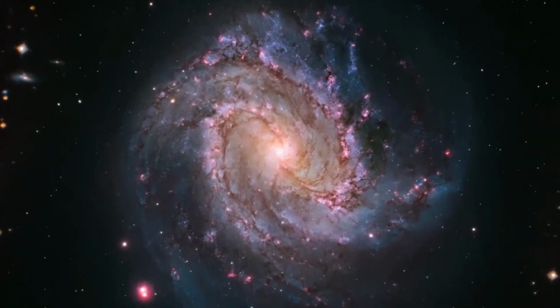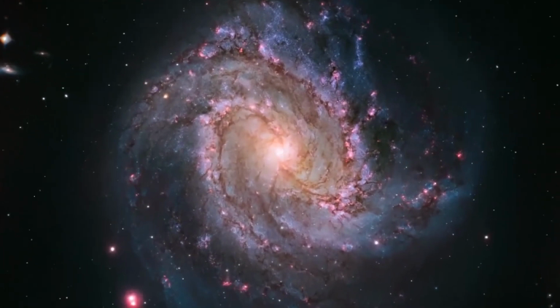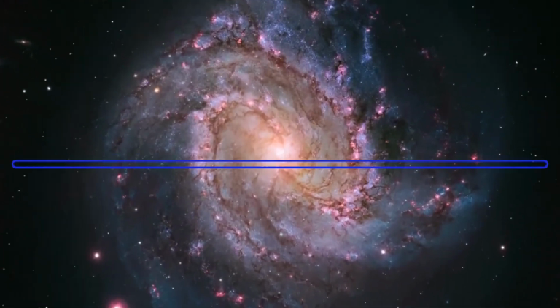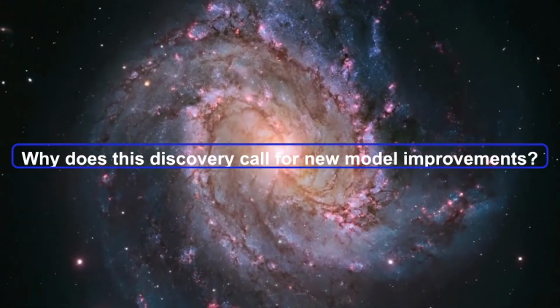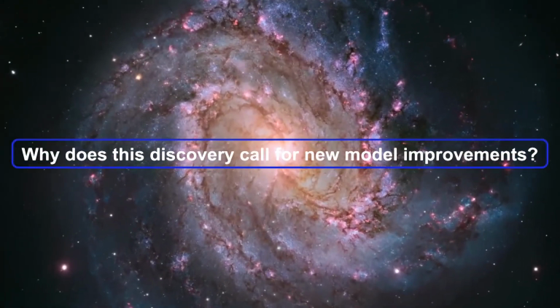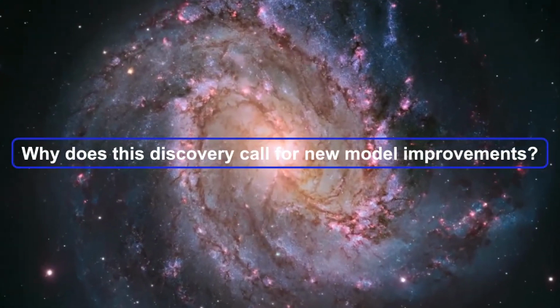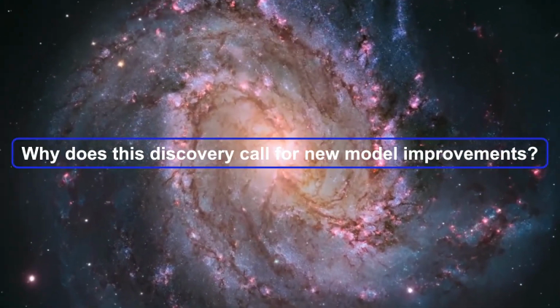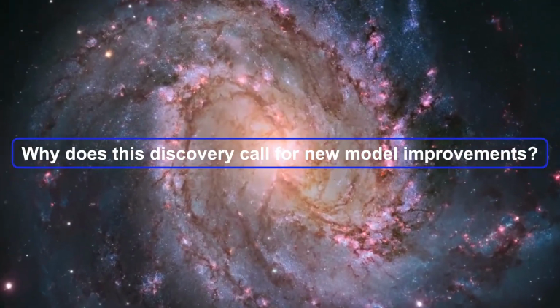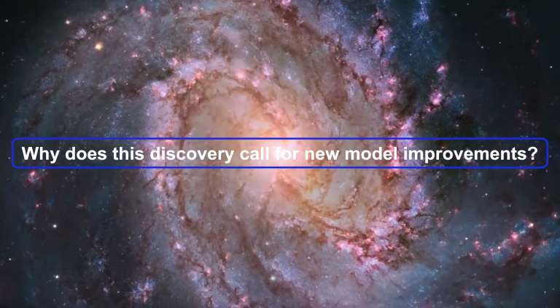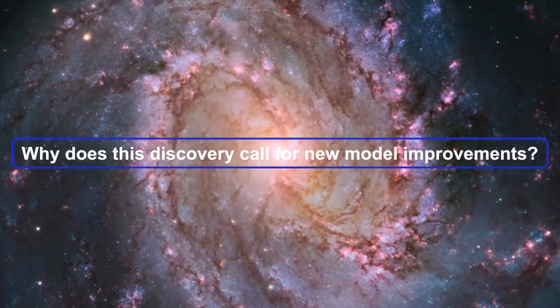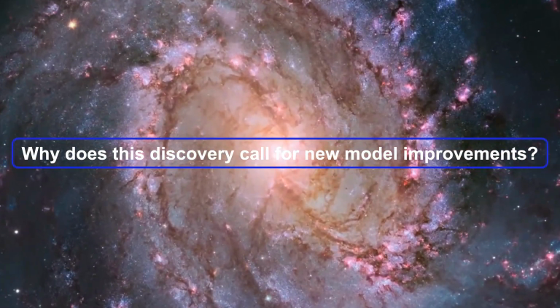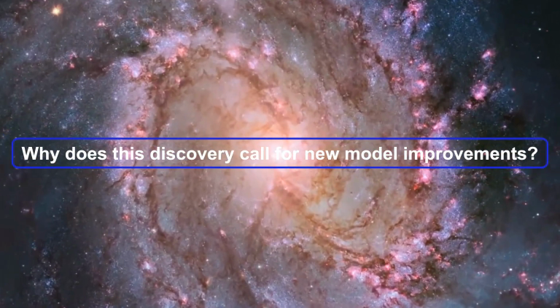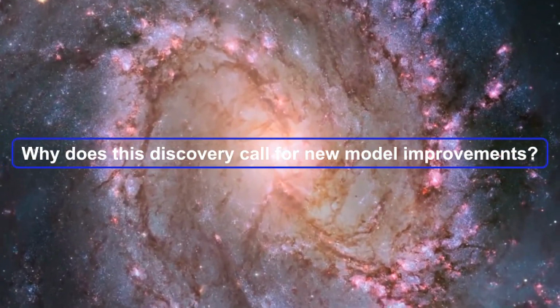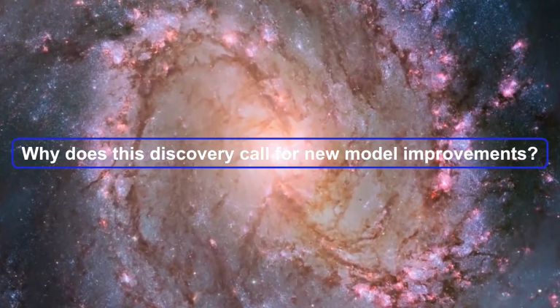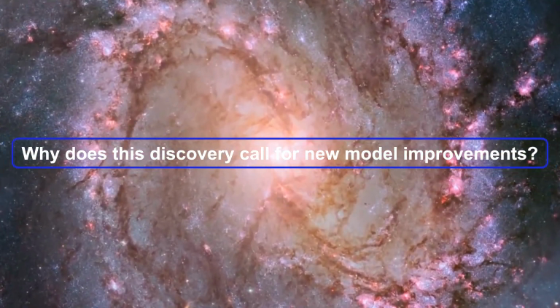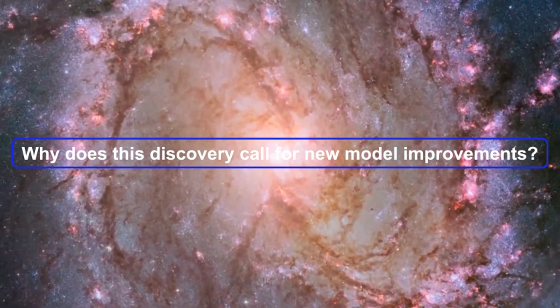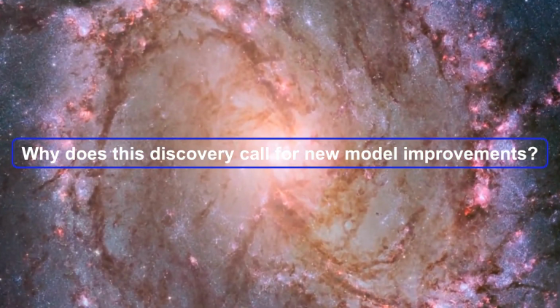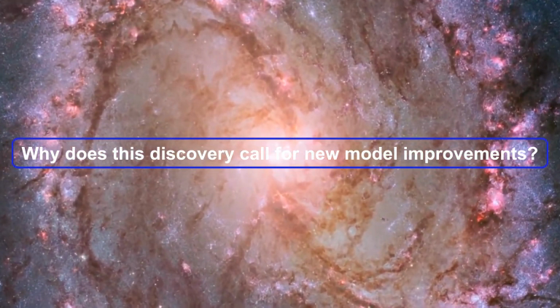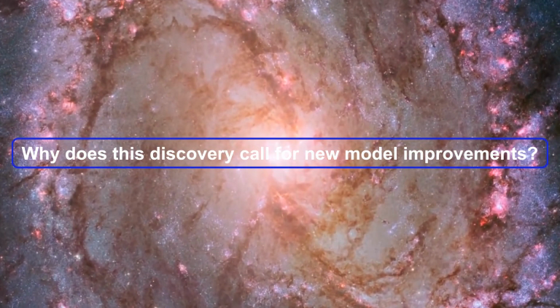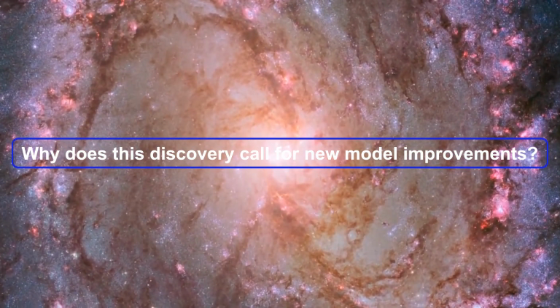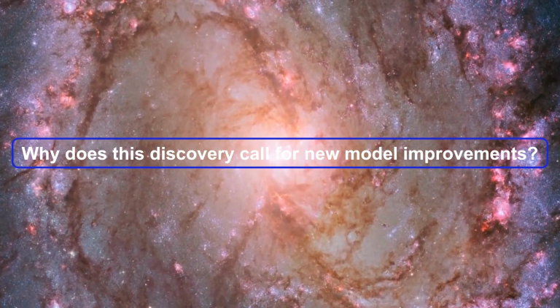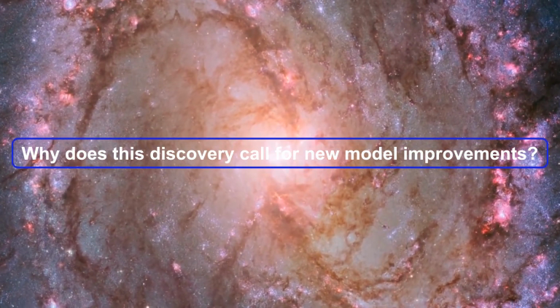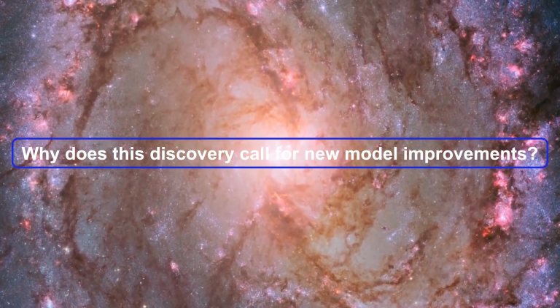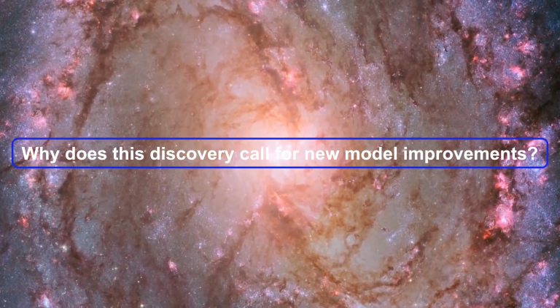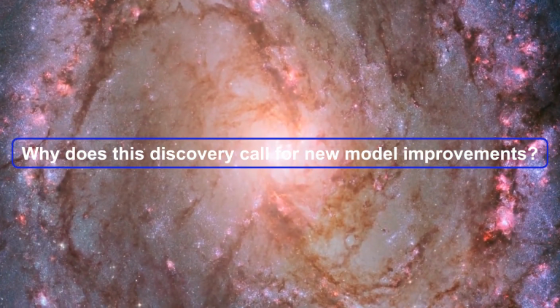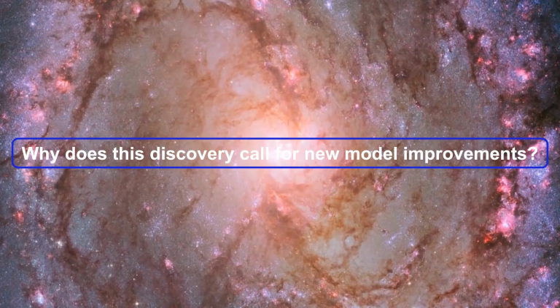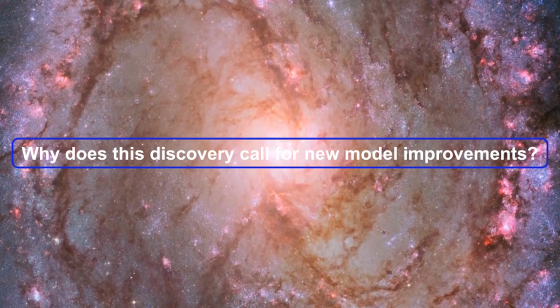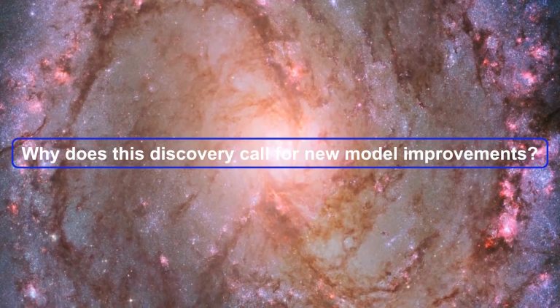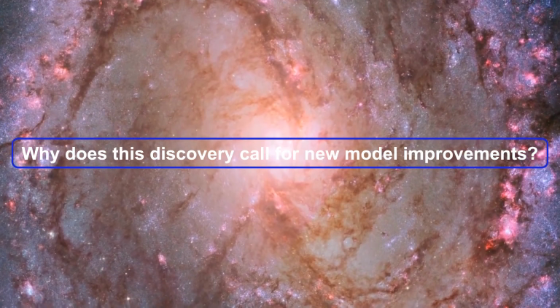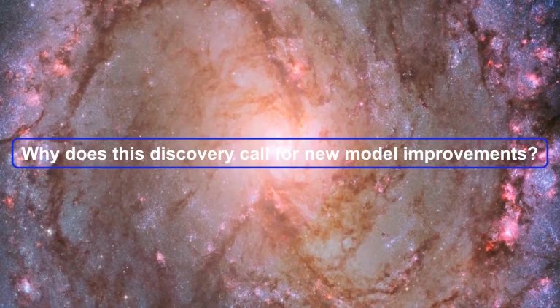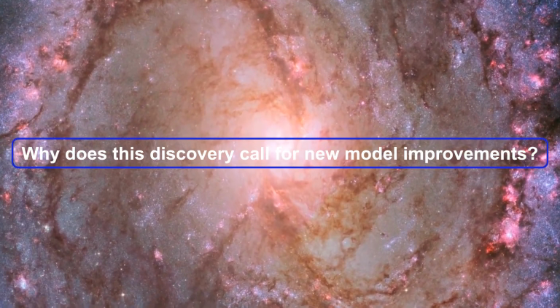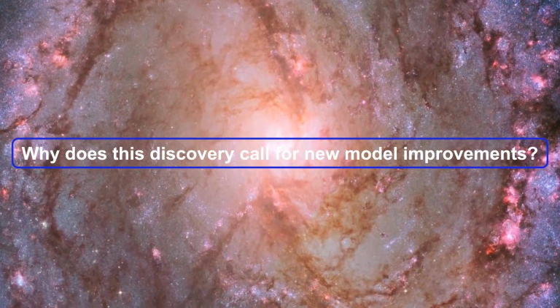In this video, I'll explain the unexpected discoveries and why they call for new model improvements.